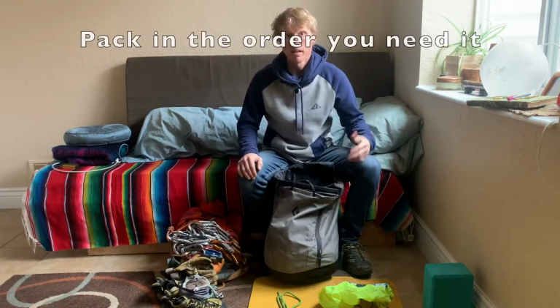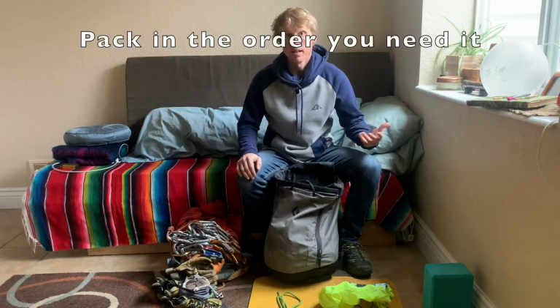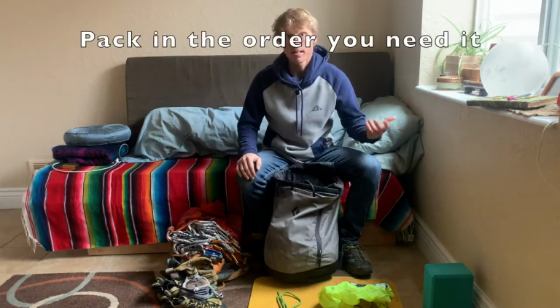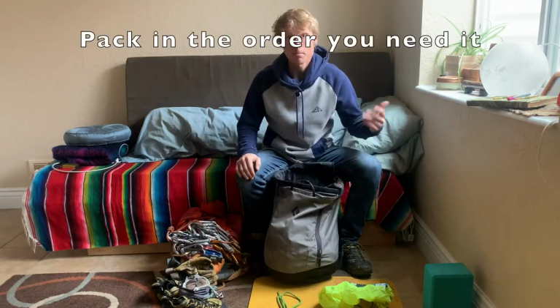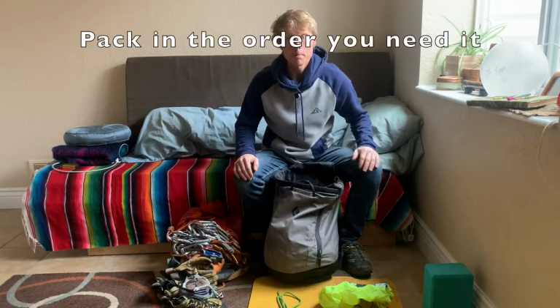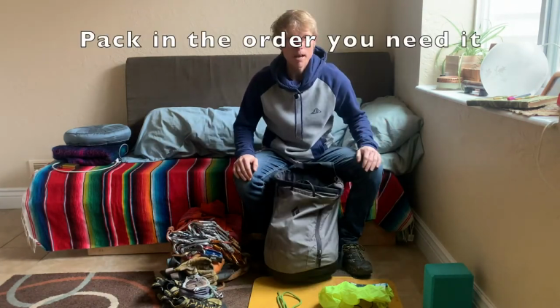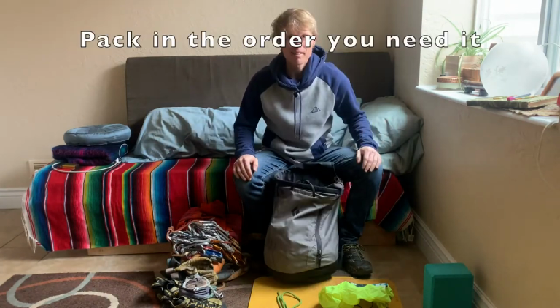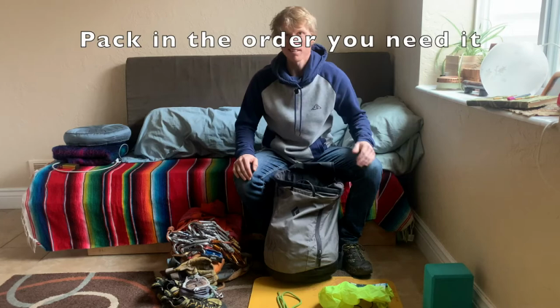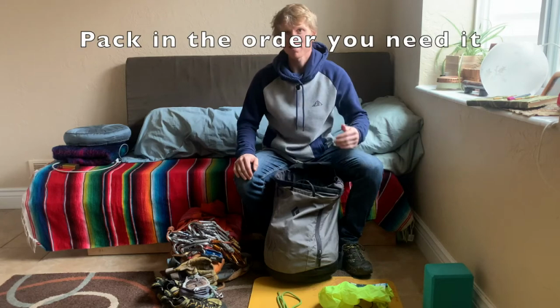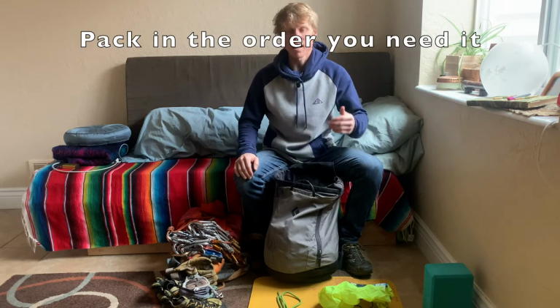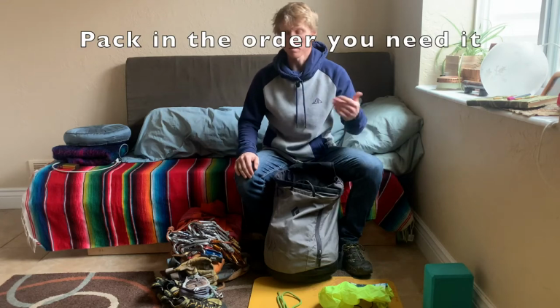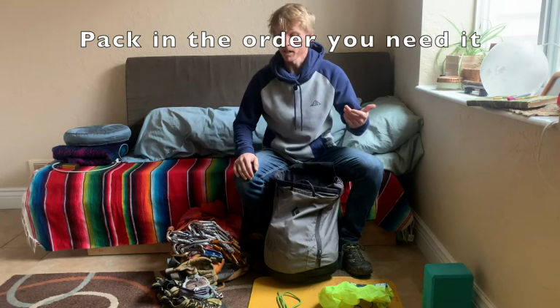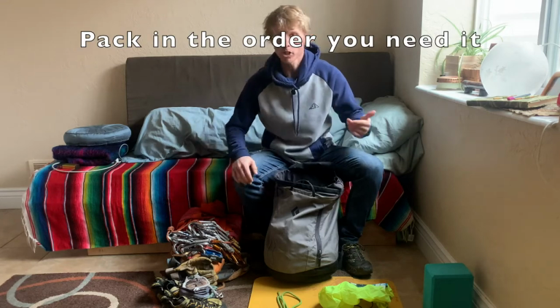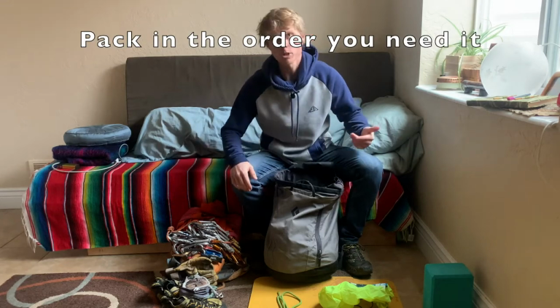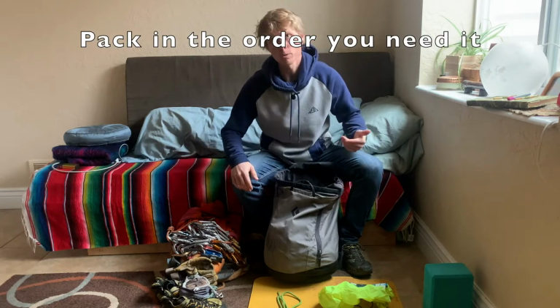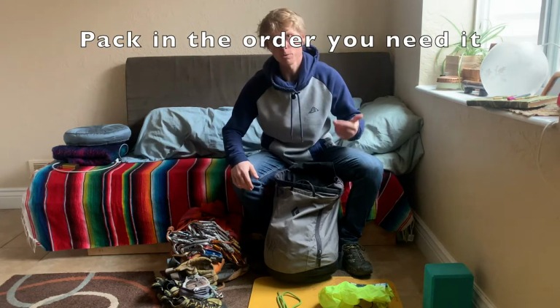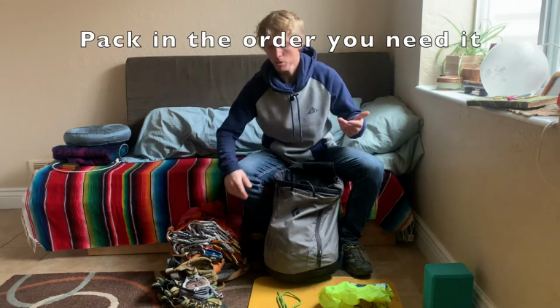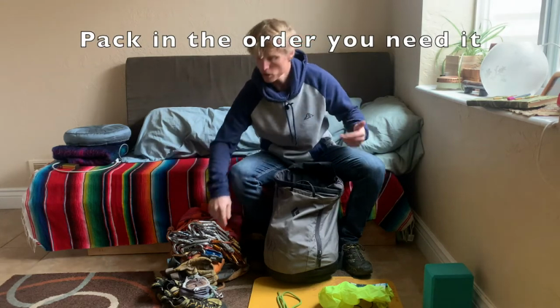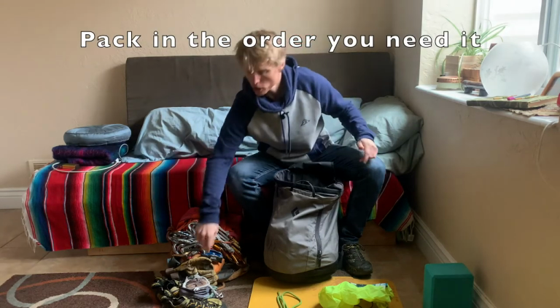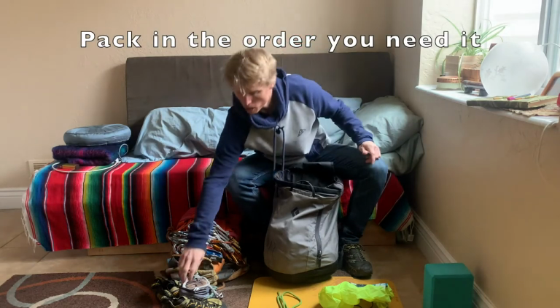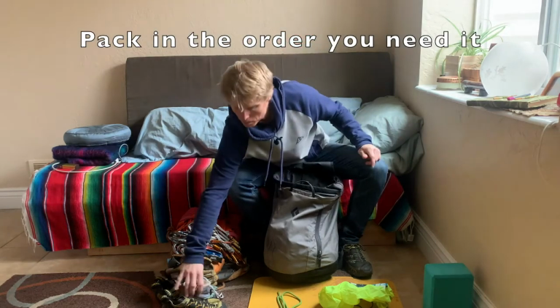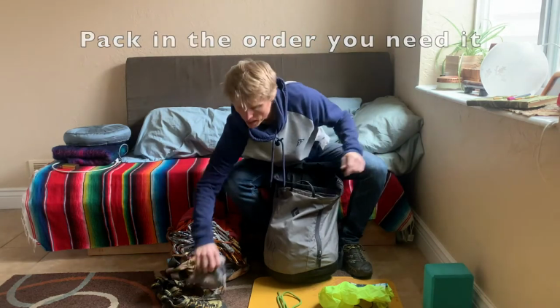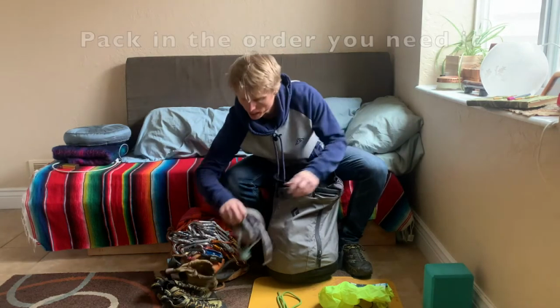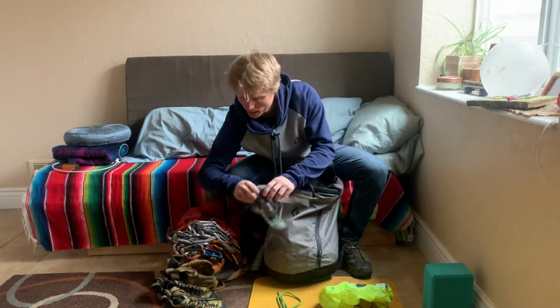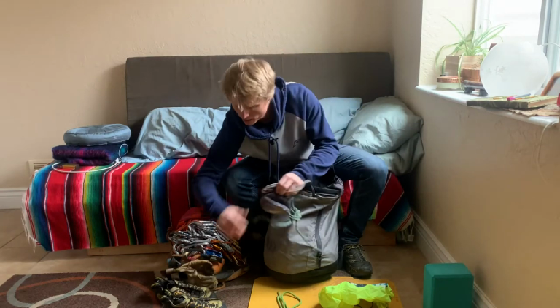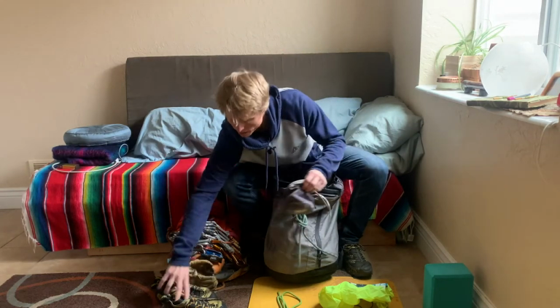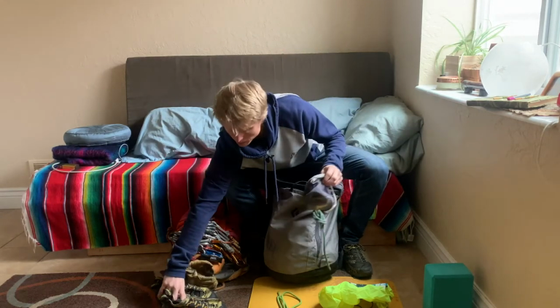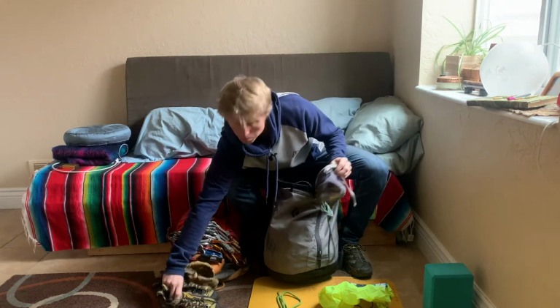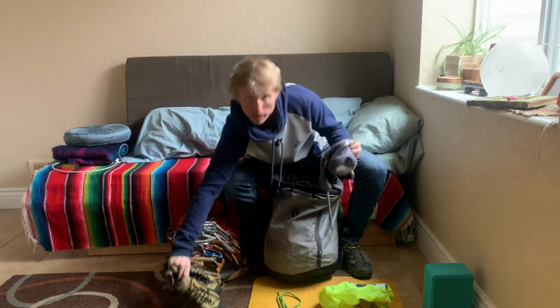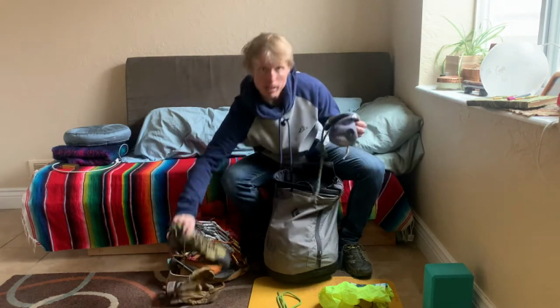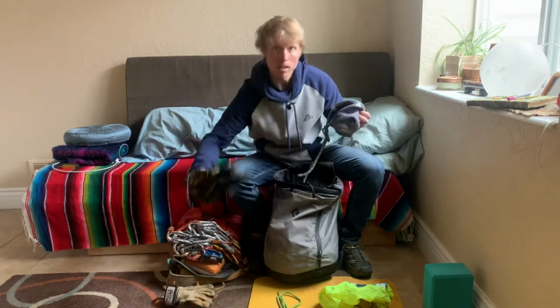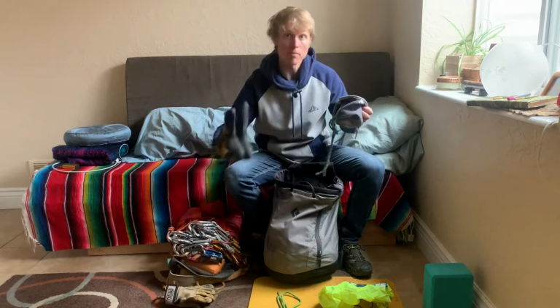Next, I'm going to pack things like my shoes, chalk bag, and belay gloves.